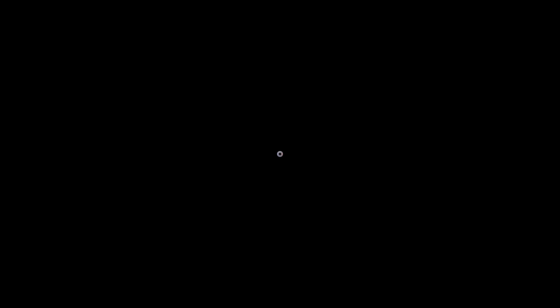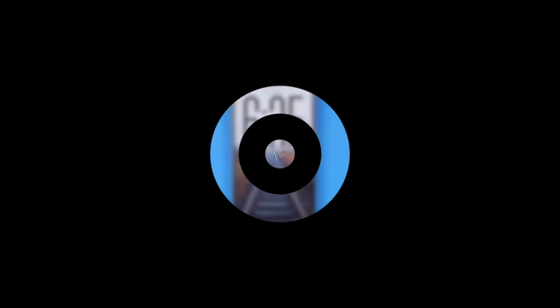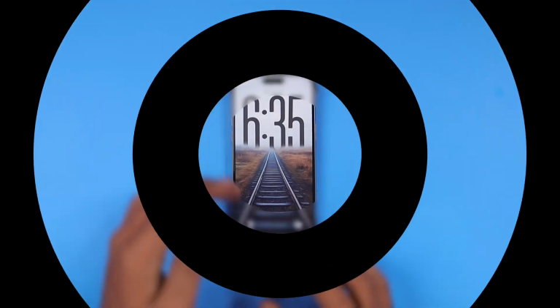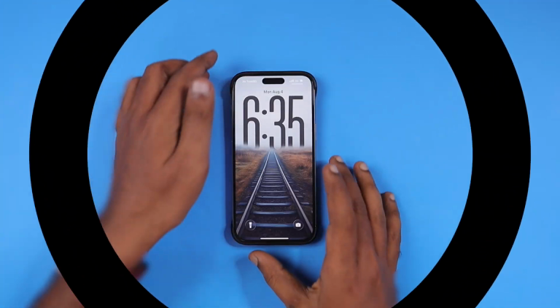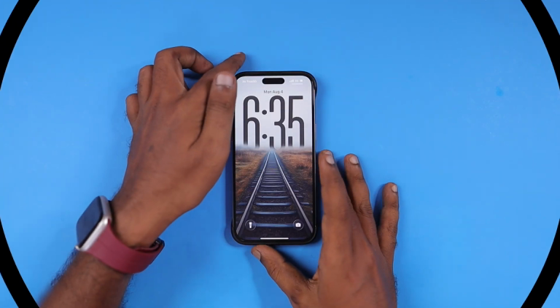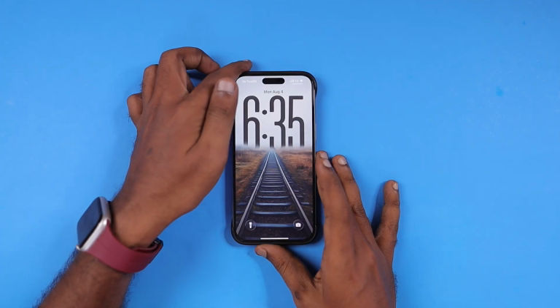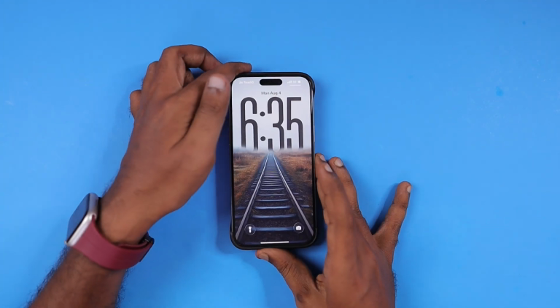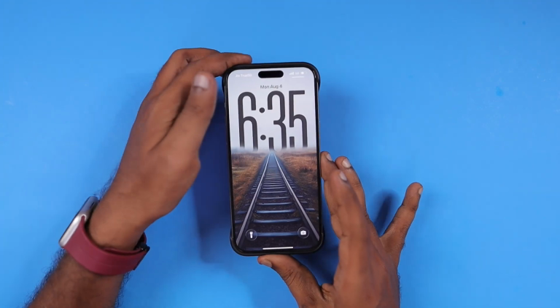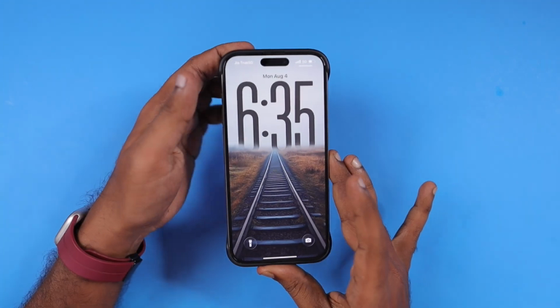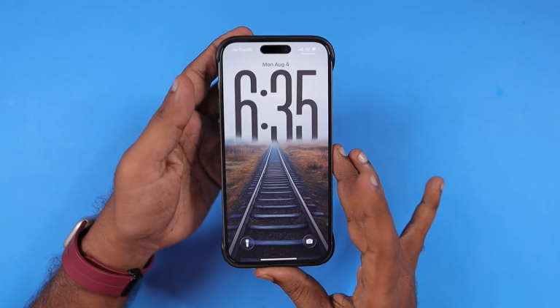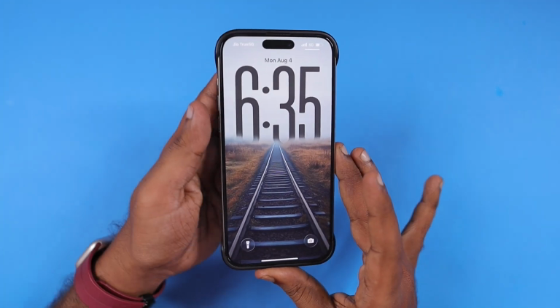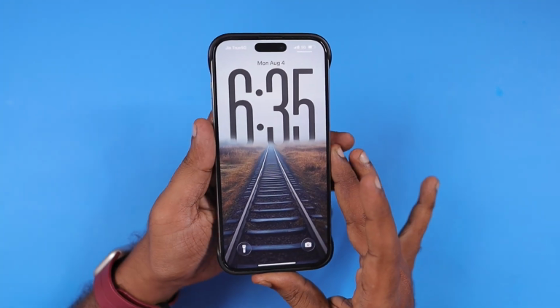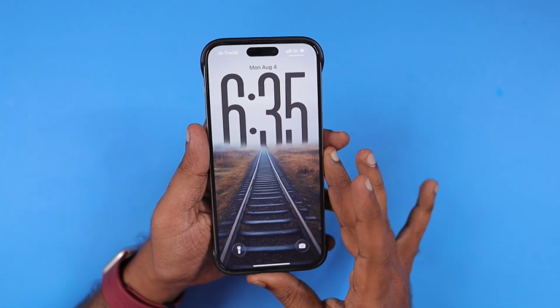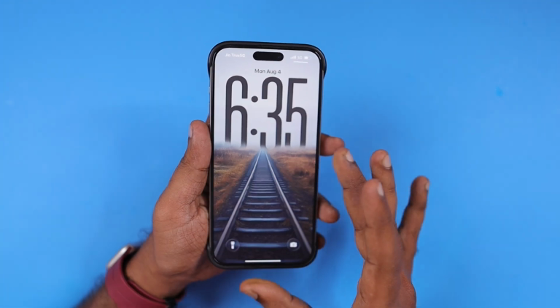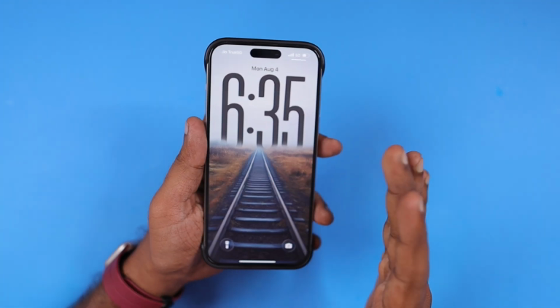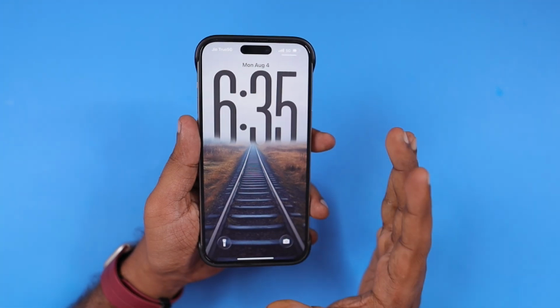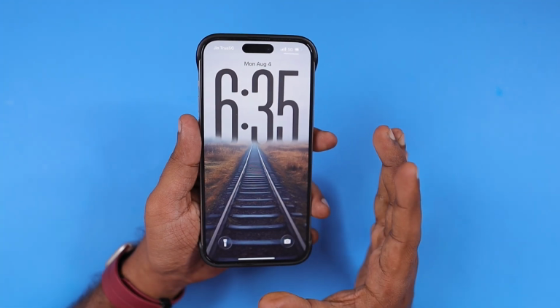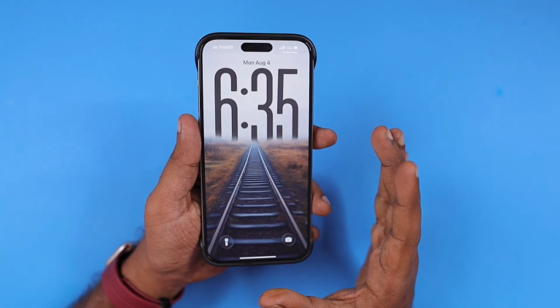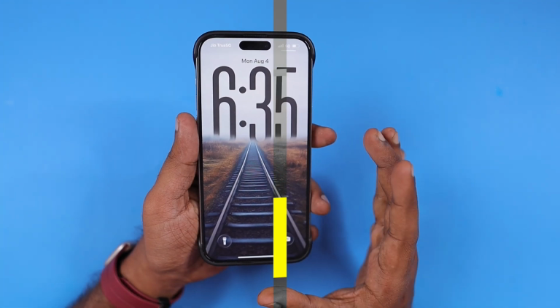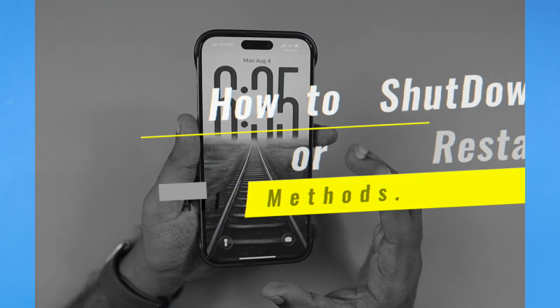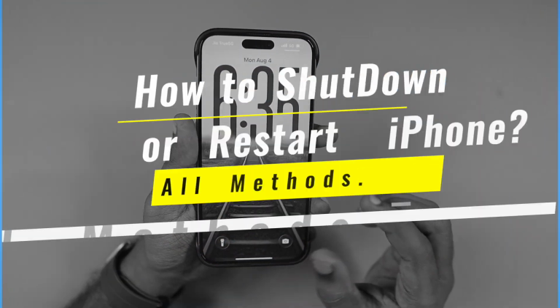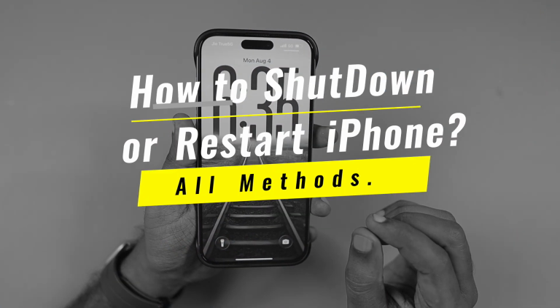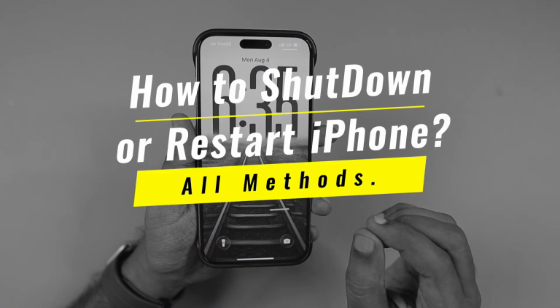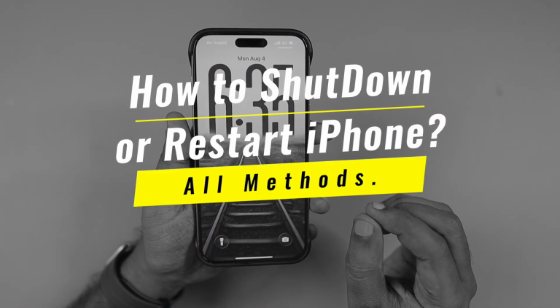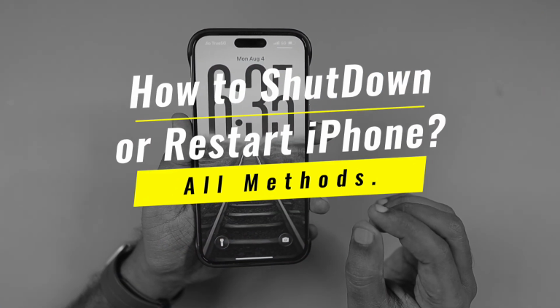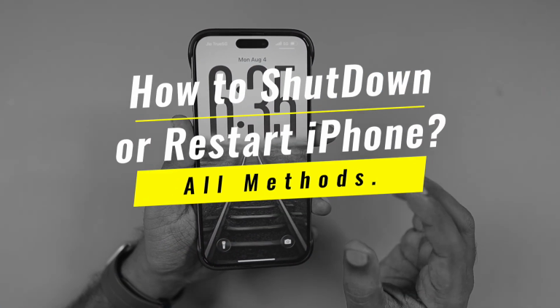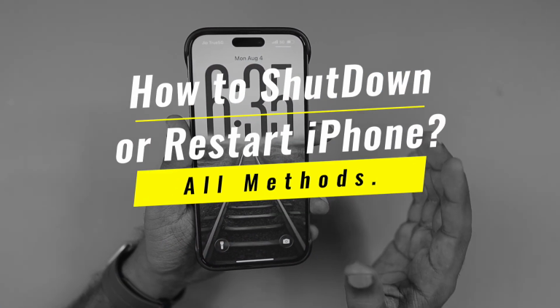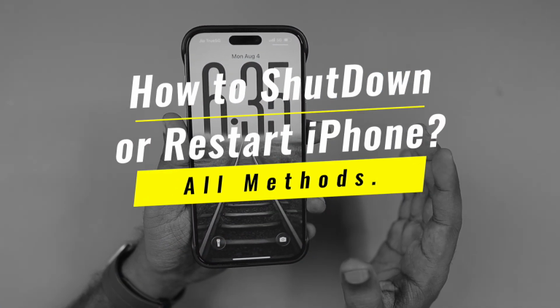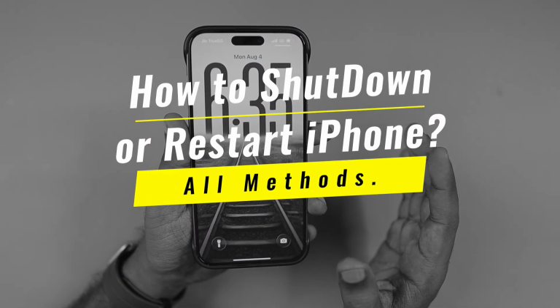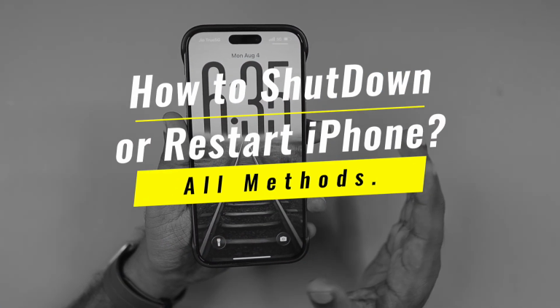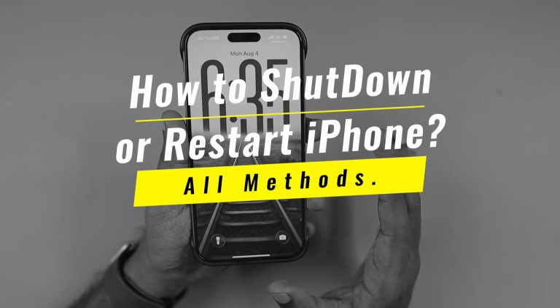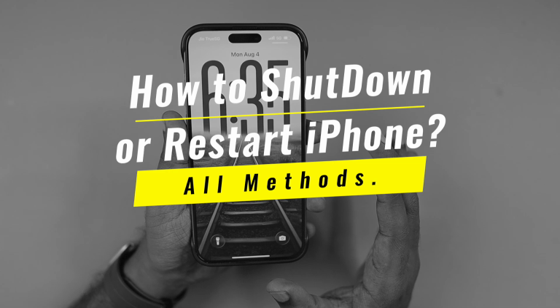Hey guys, how are you doing? In this episode, we are going to see how to shut down or restart an iPhone.